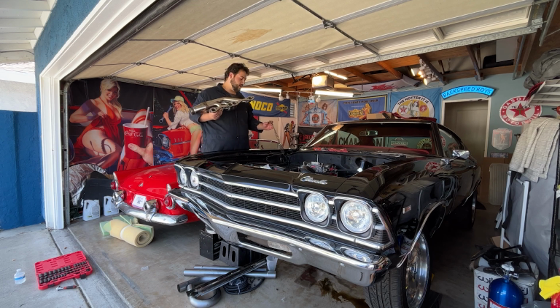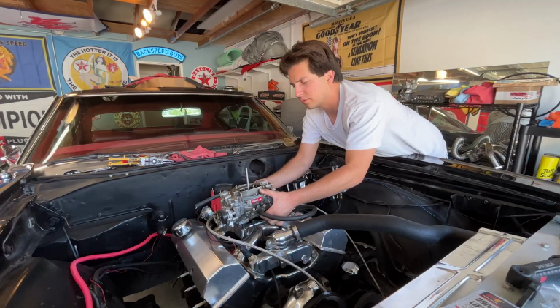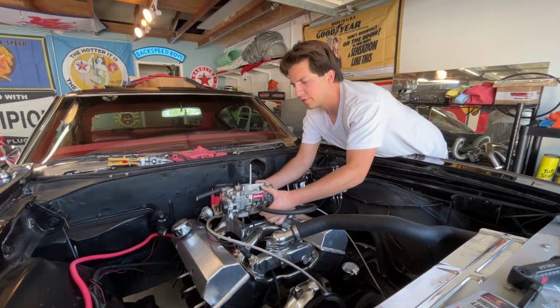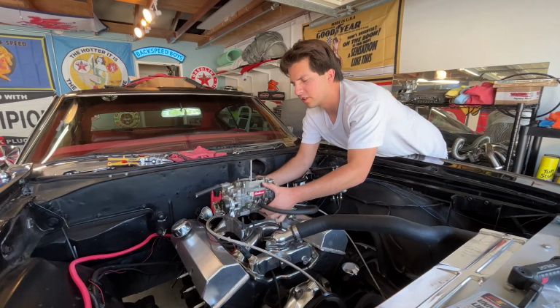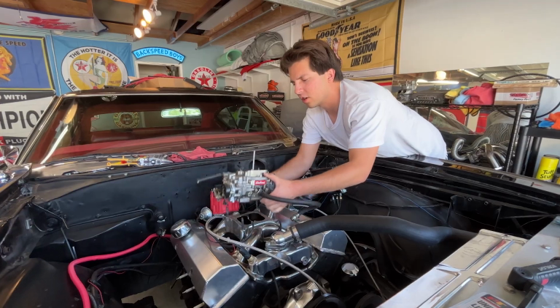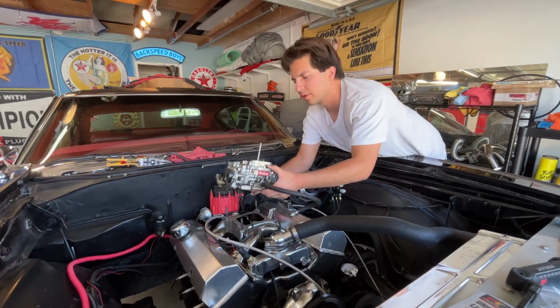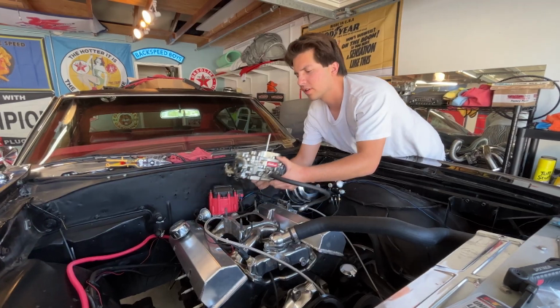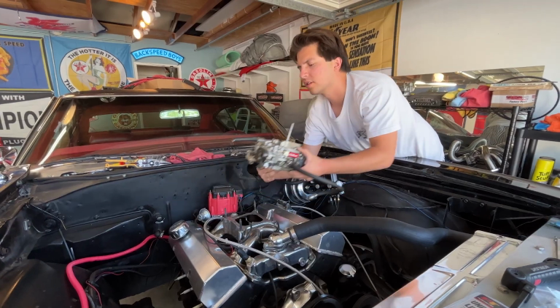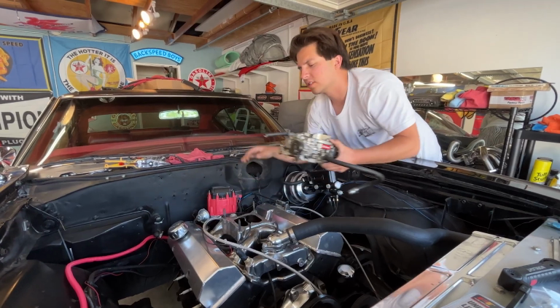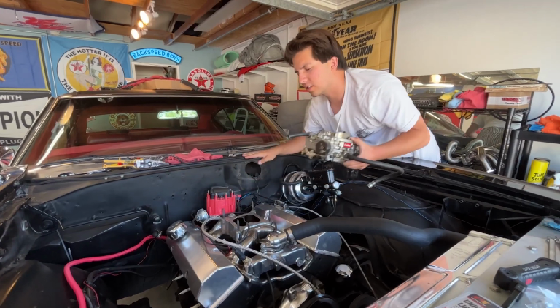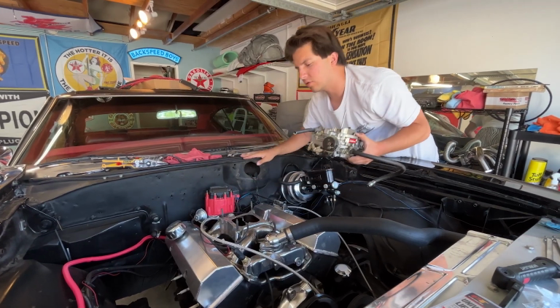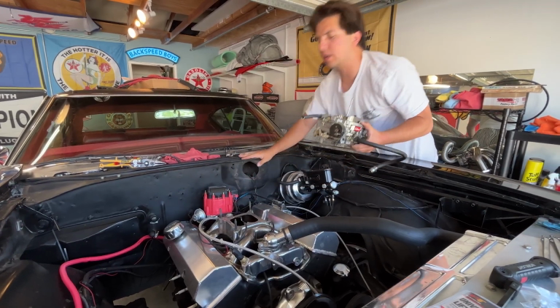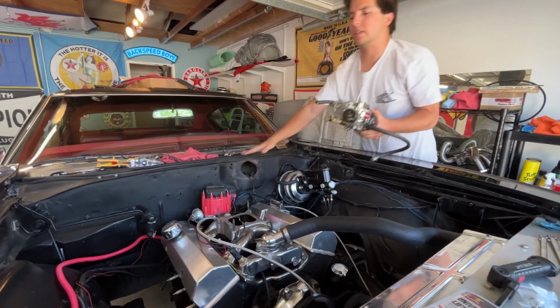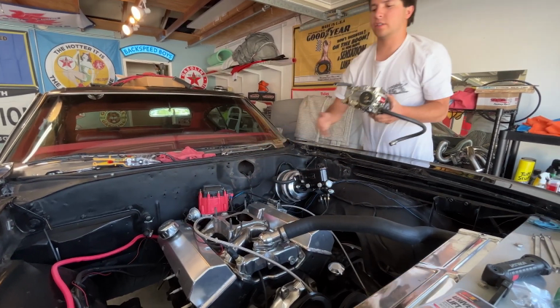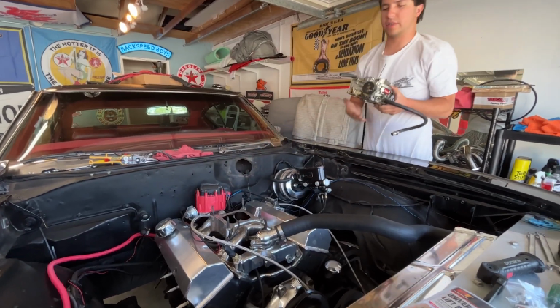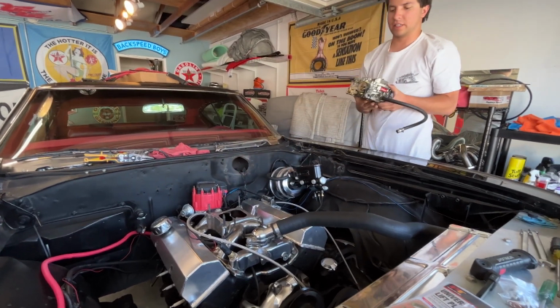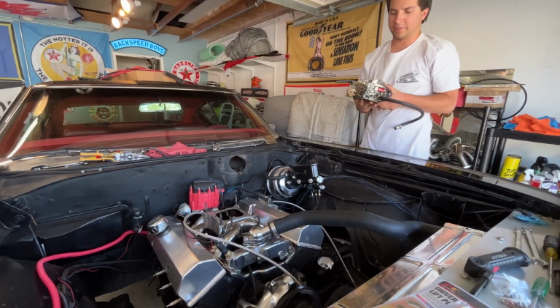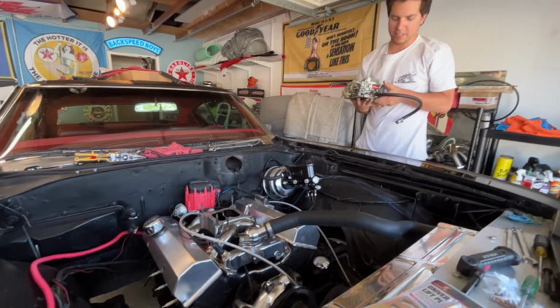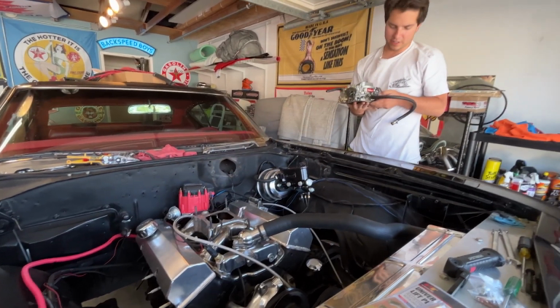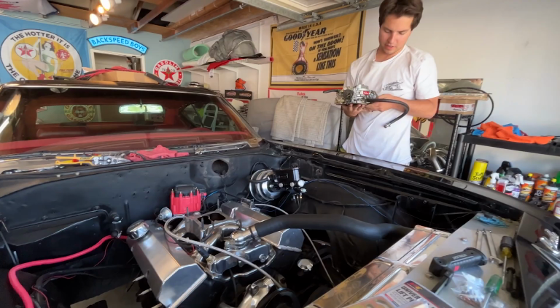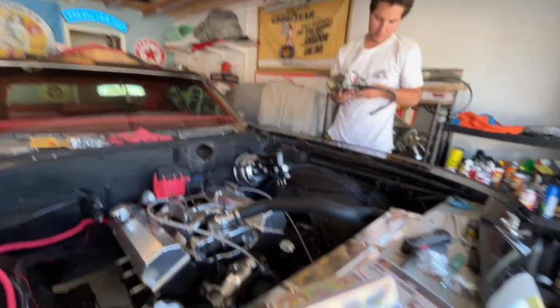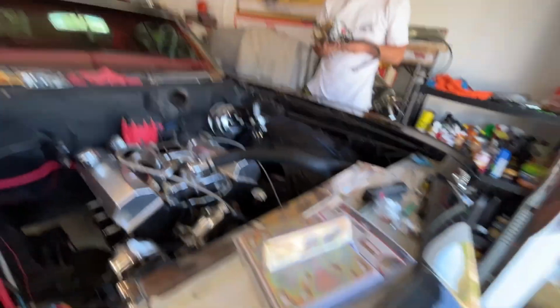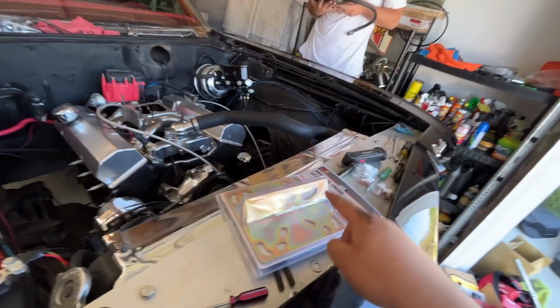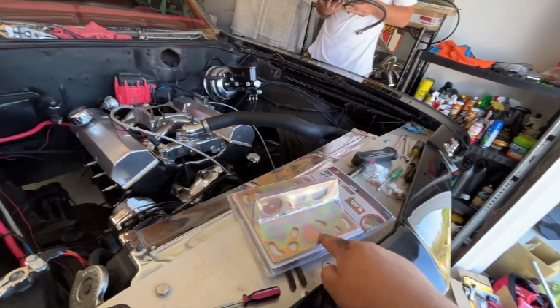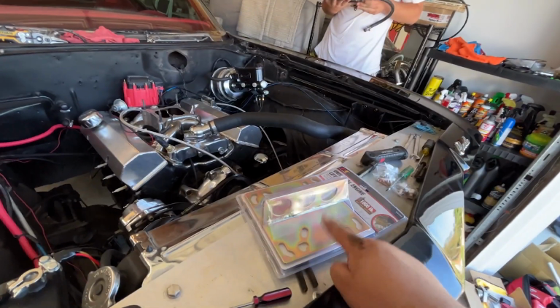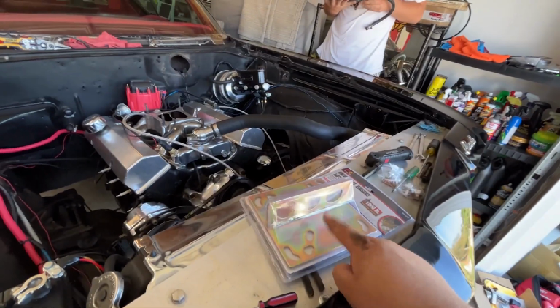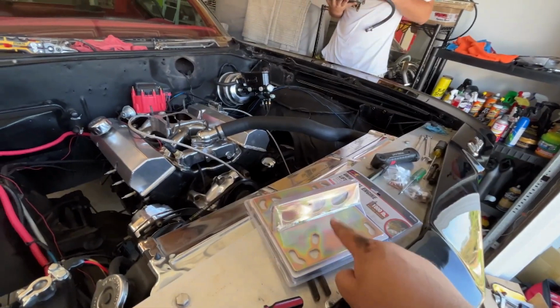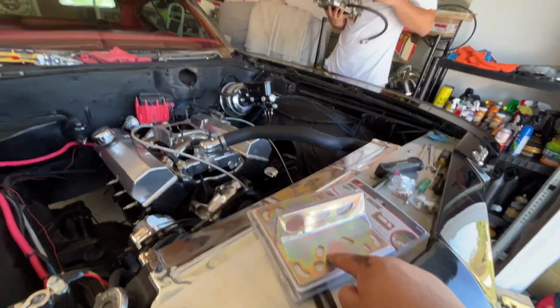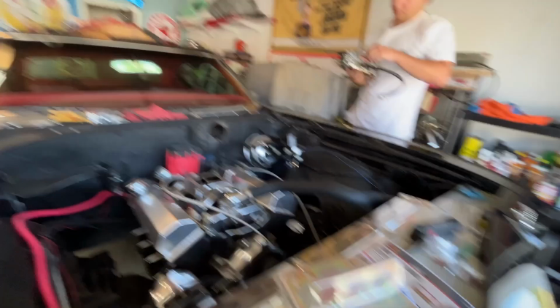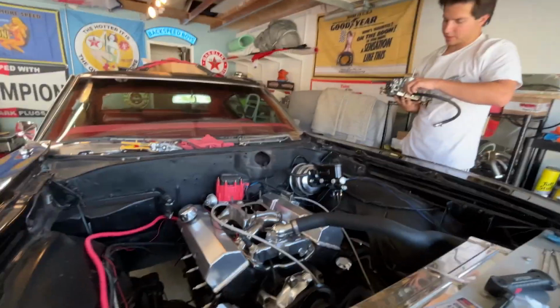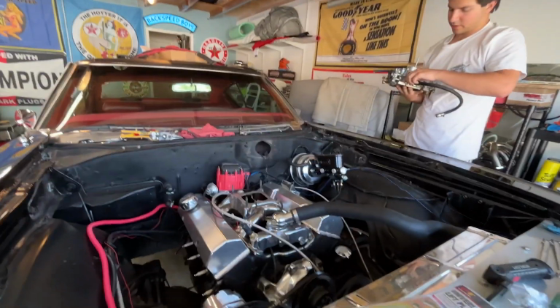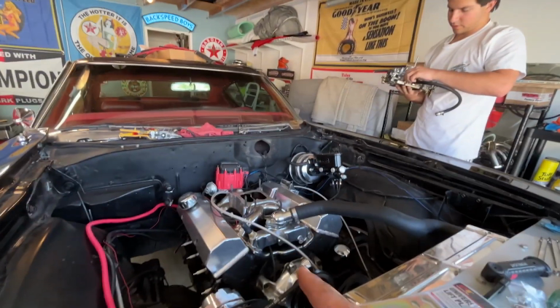We're moving the carburetor. Lift the engine. You can install this thing right here, right there.